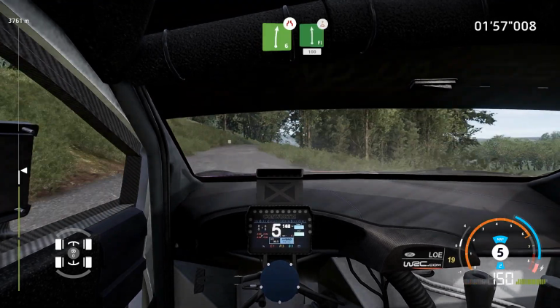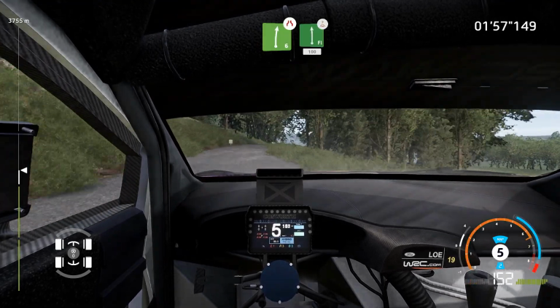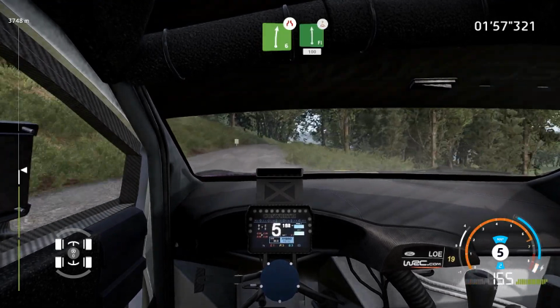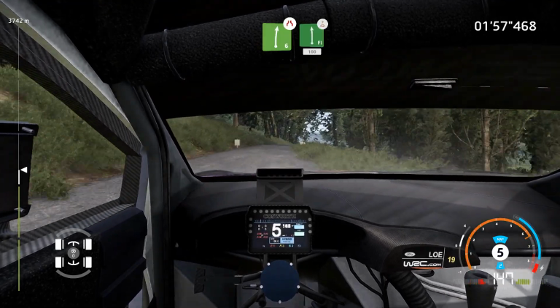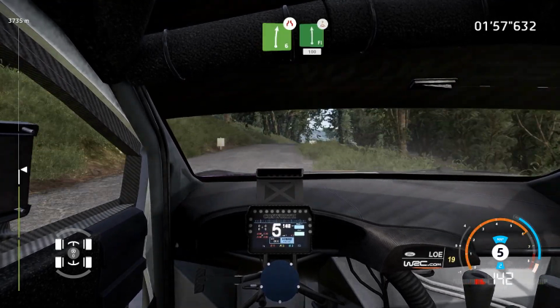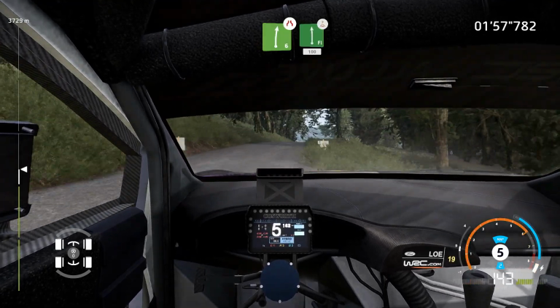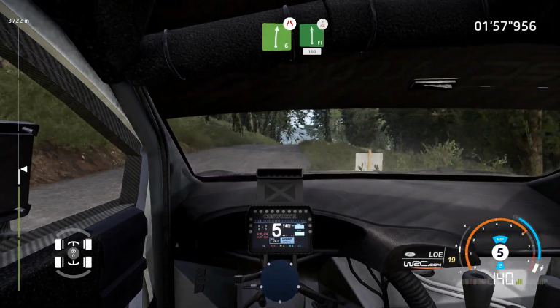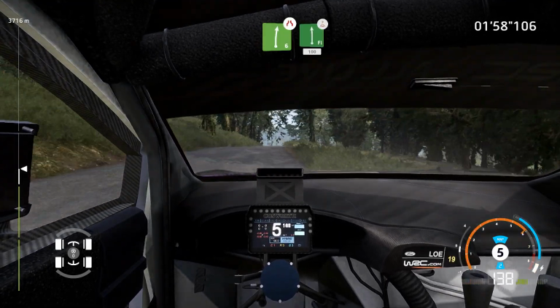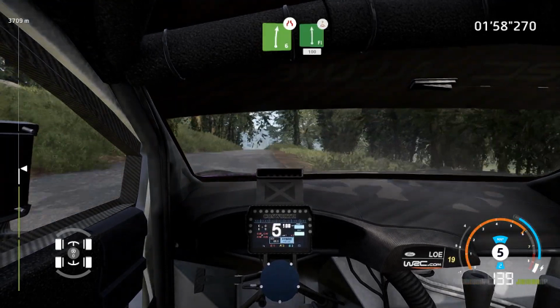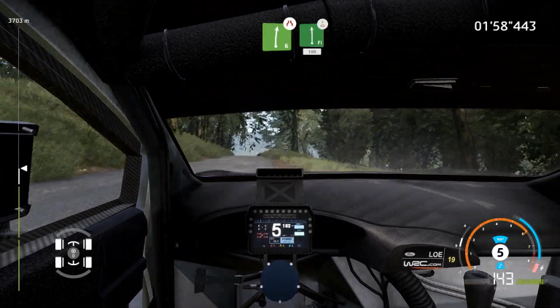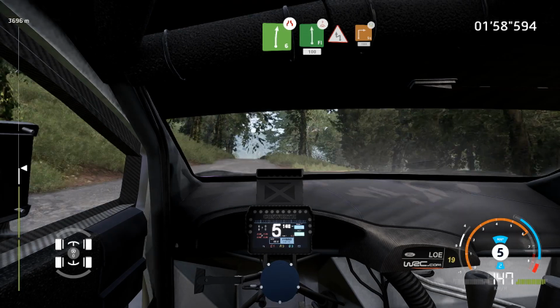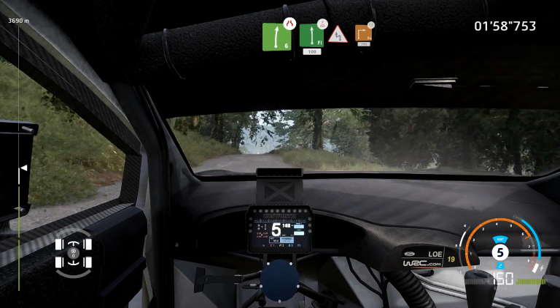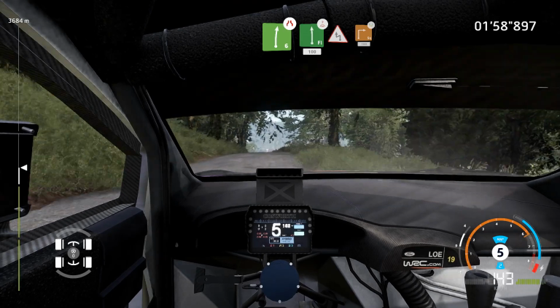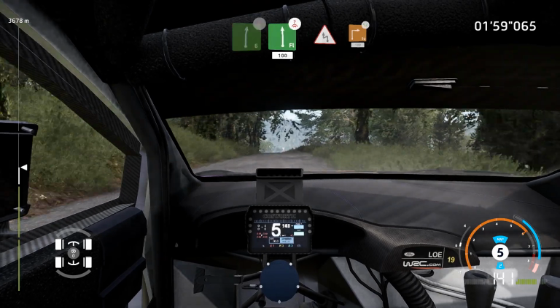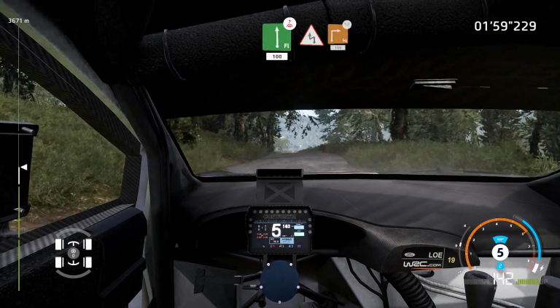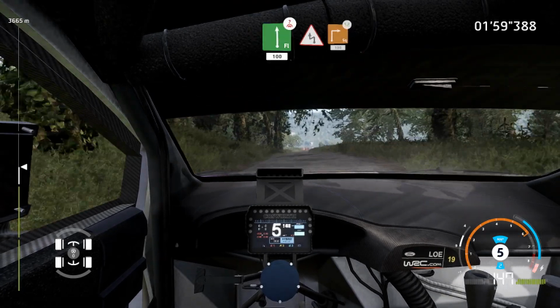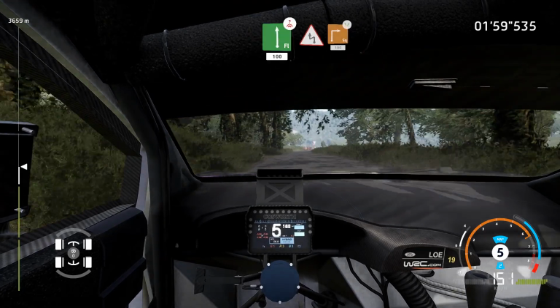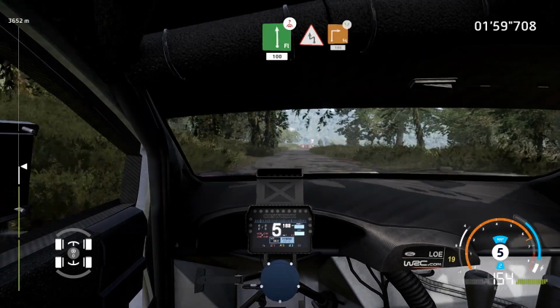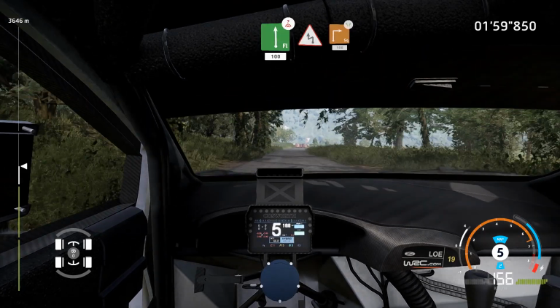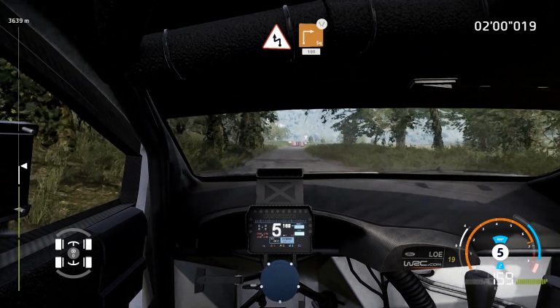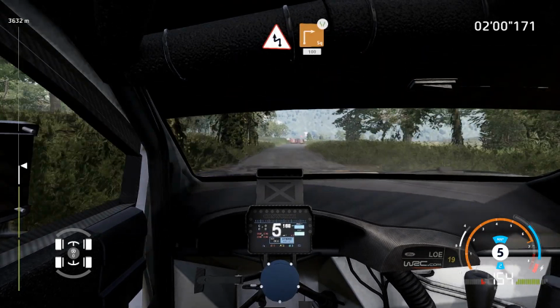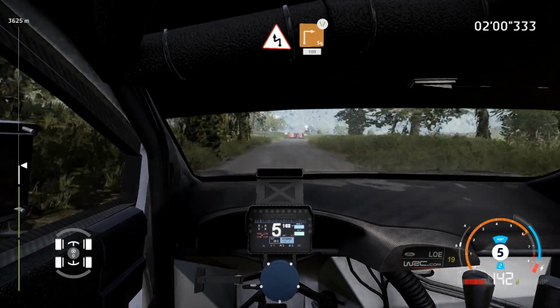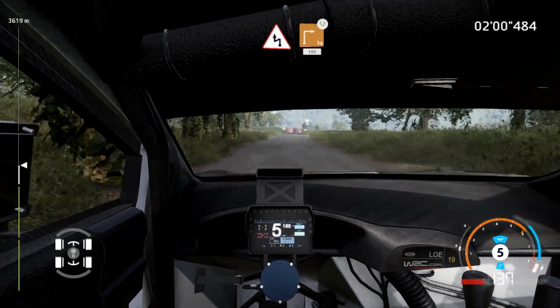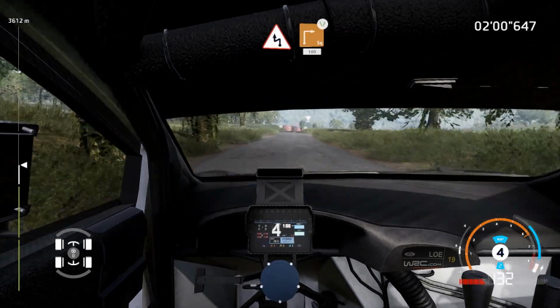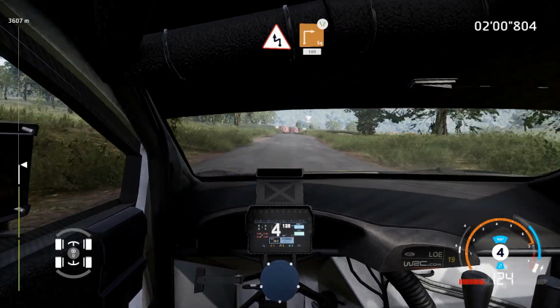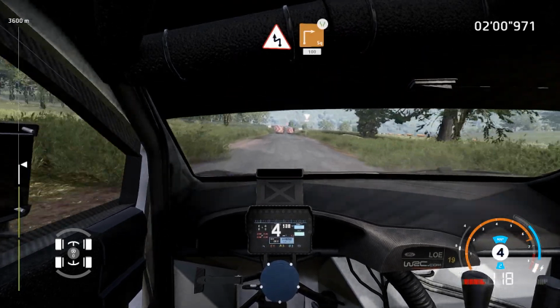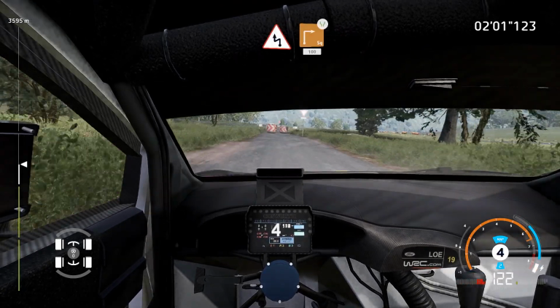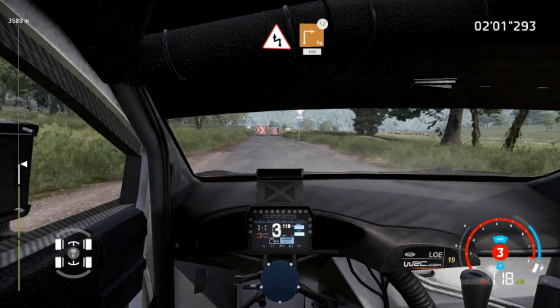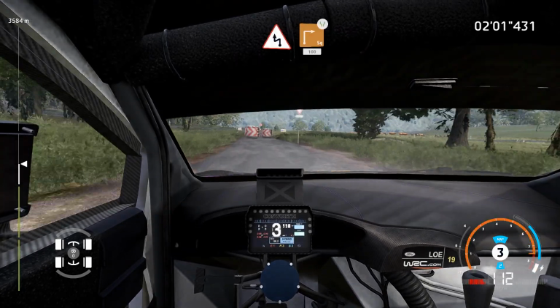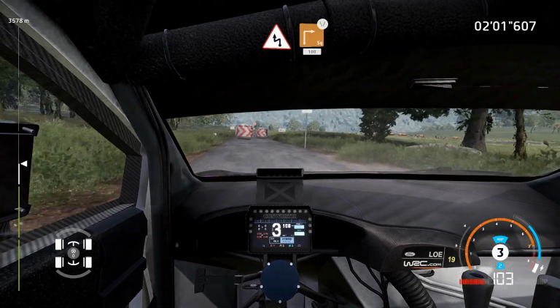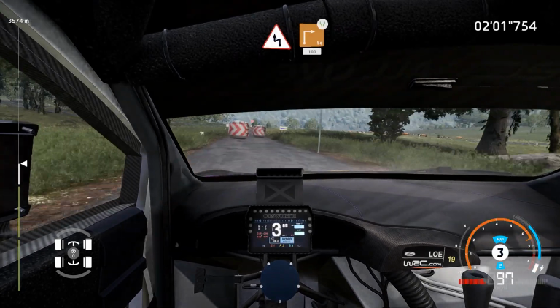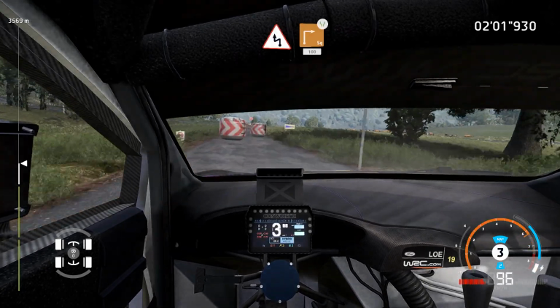Over crest. 100, caution, hard brake, became left, into square right, widens. 100.